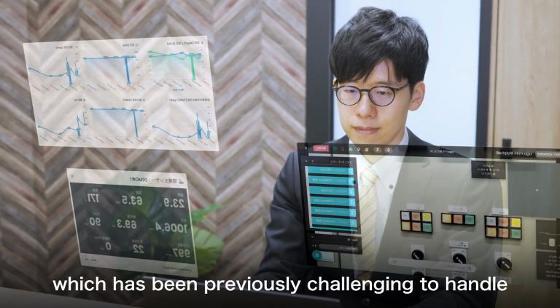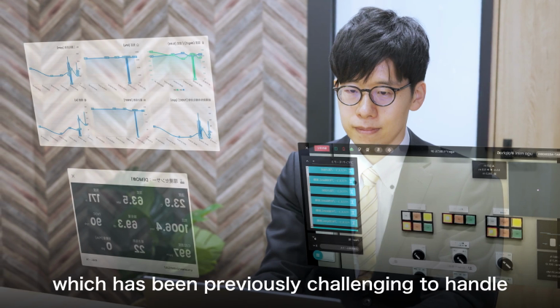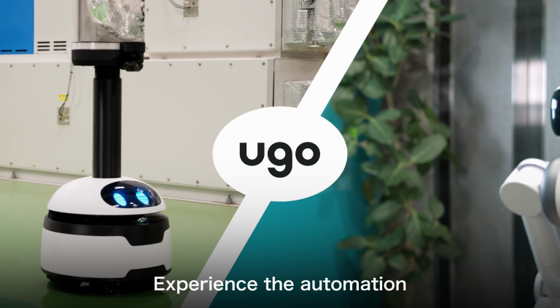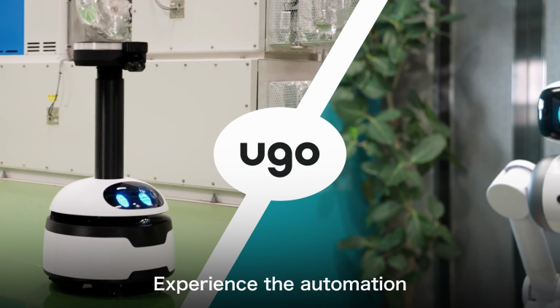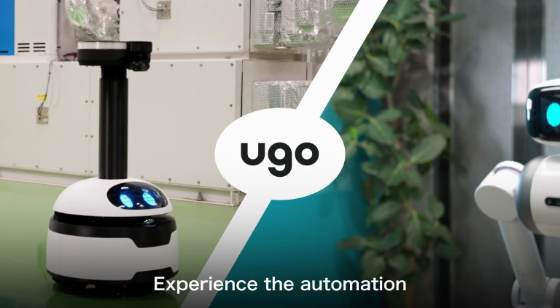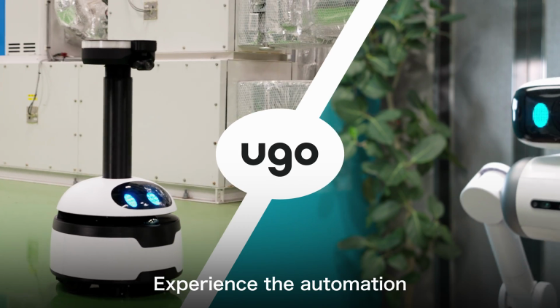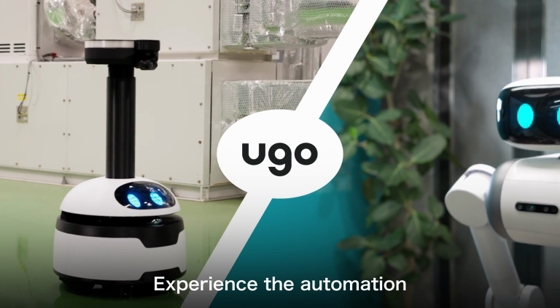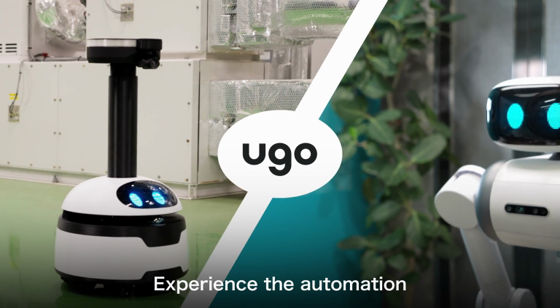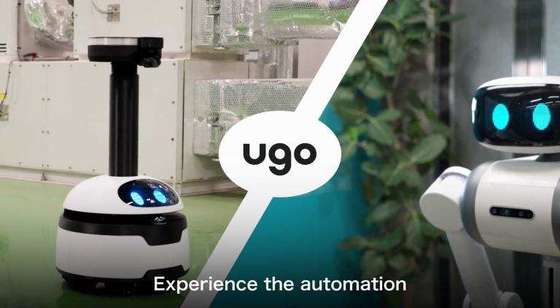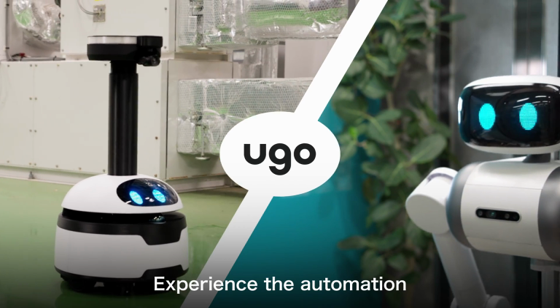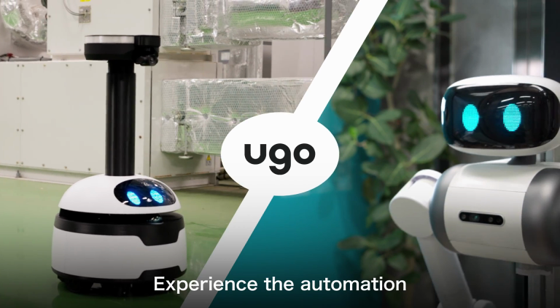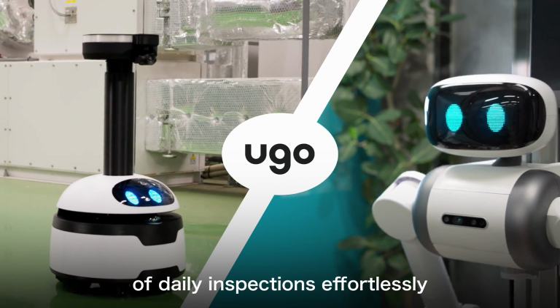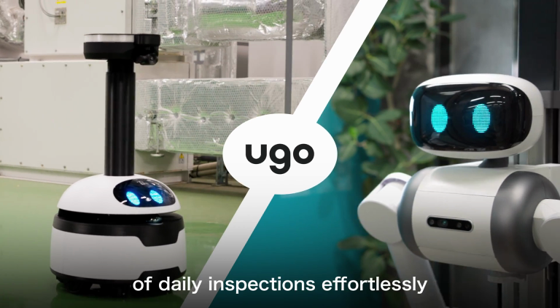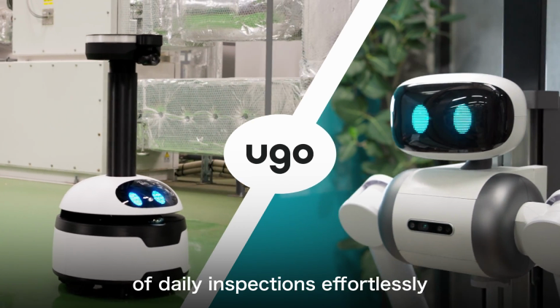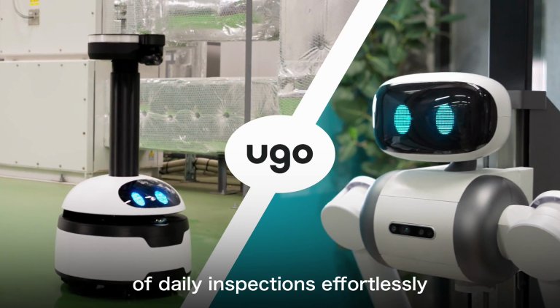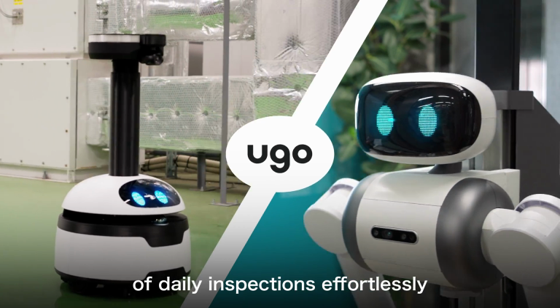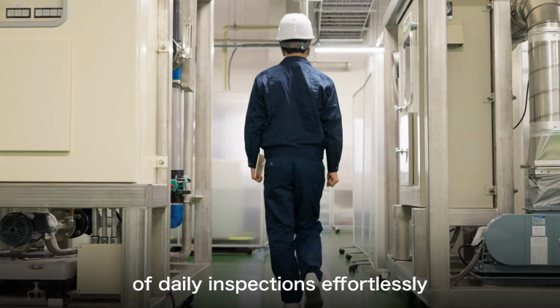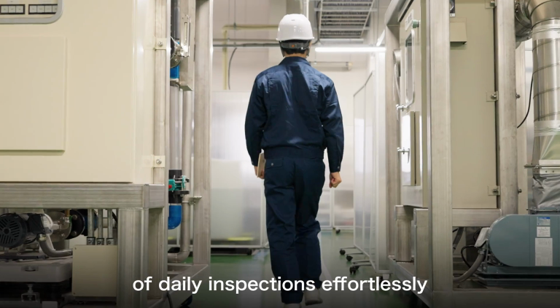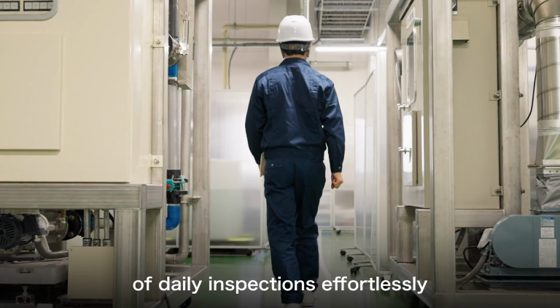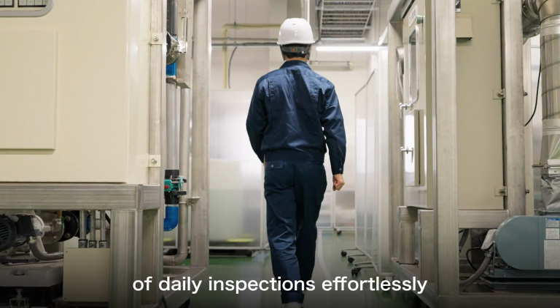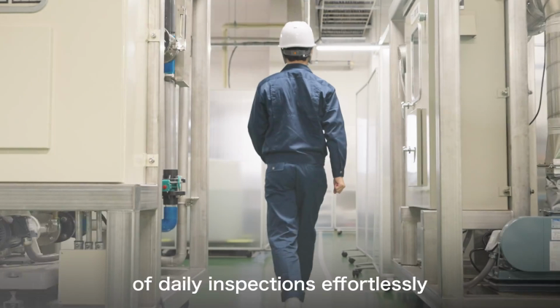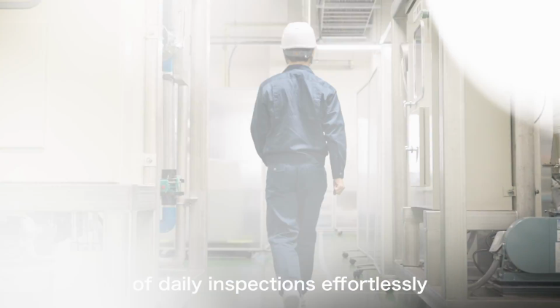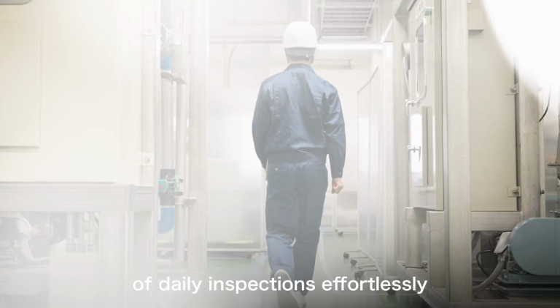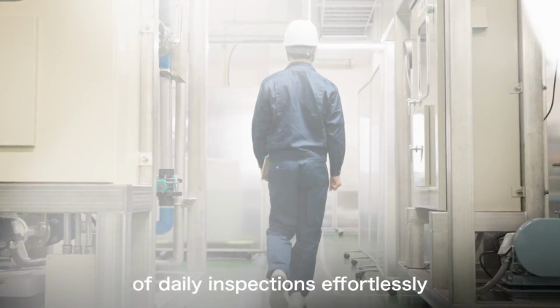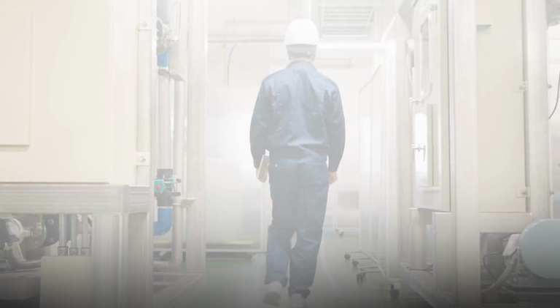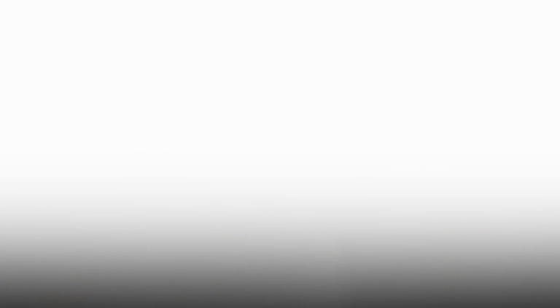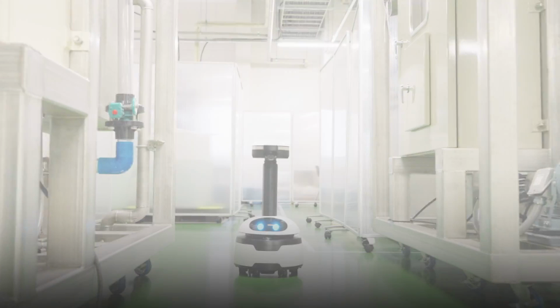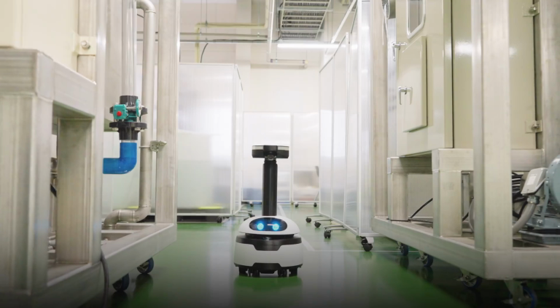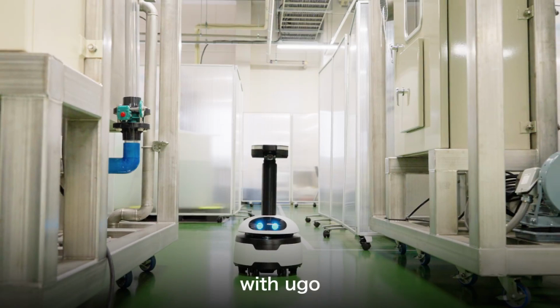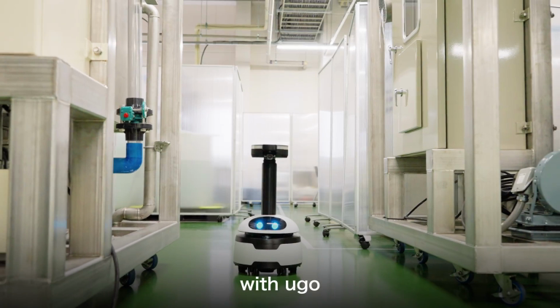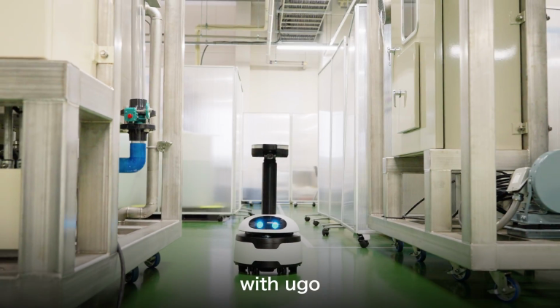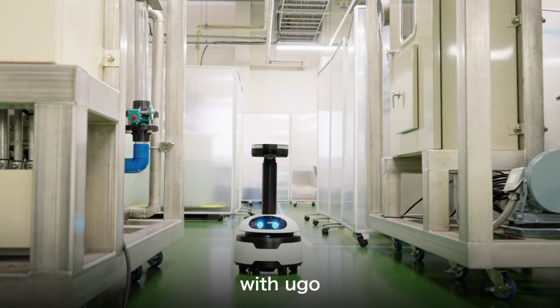Experience the automation of daily inspections effortlessly with Yugo.